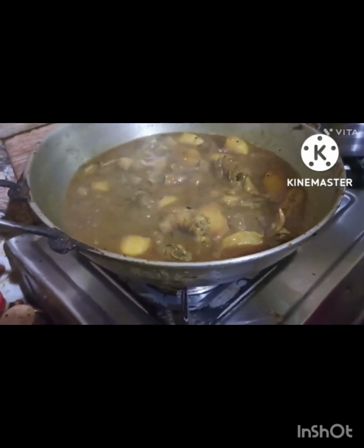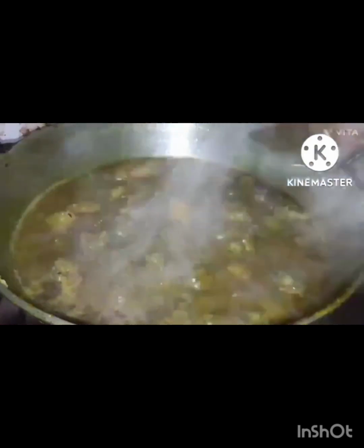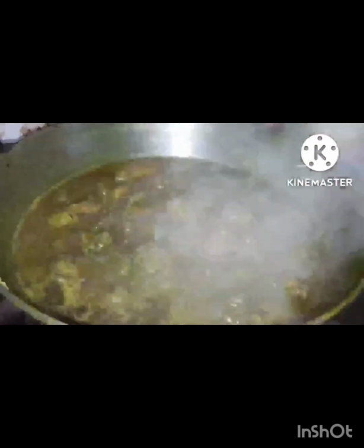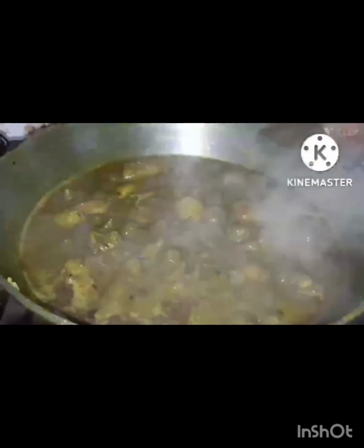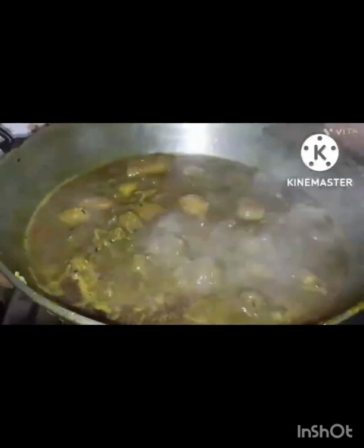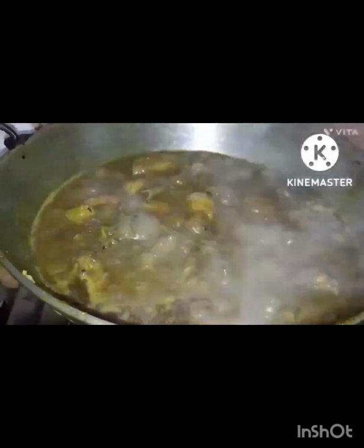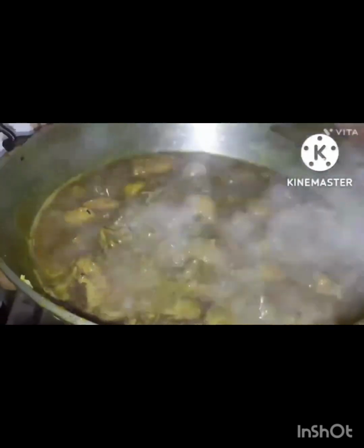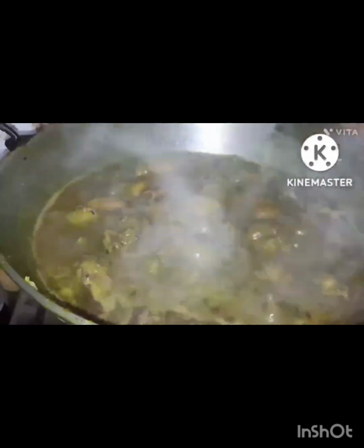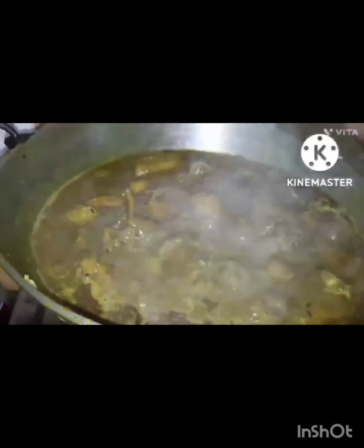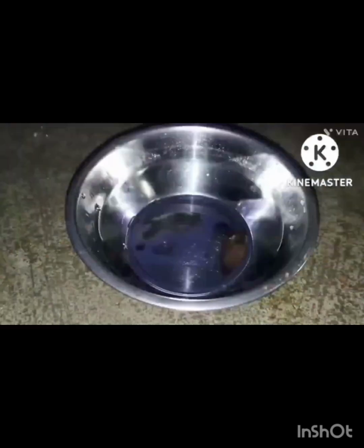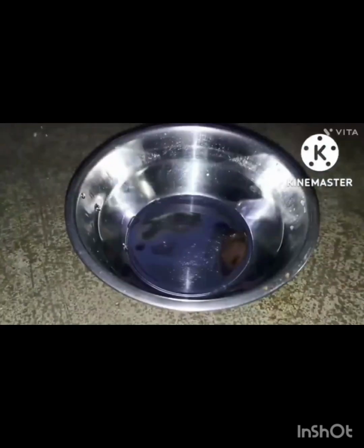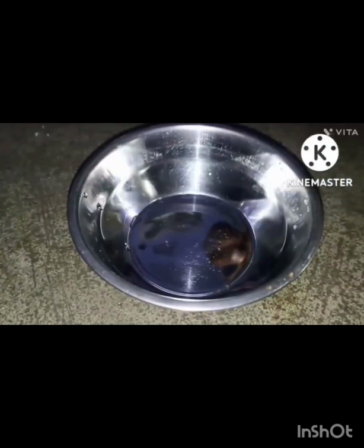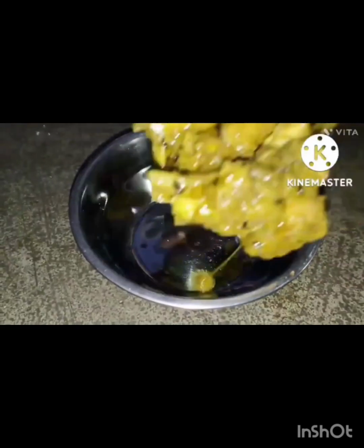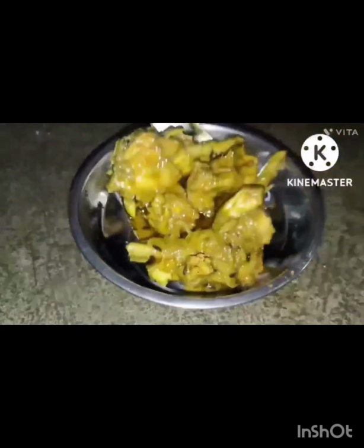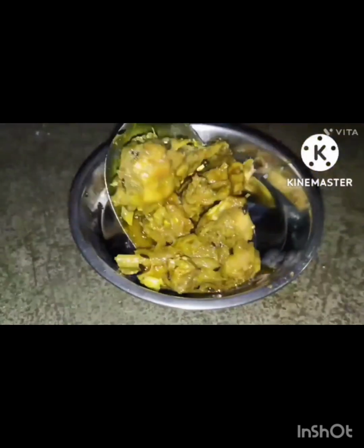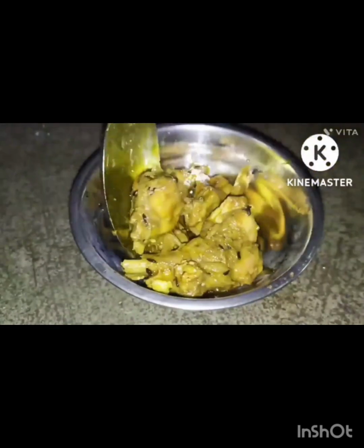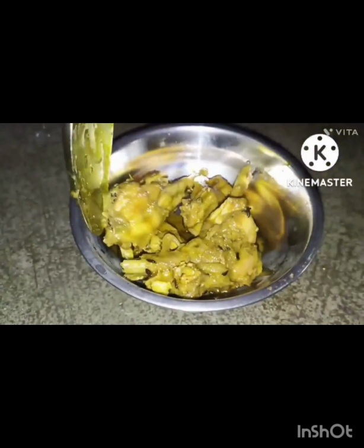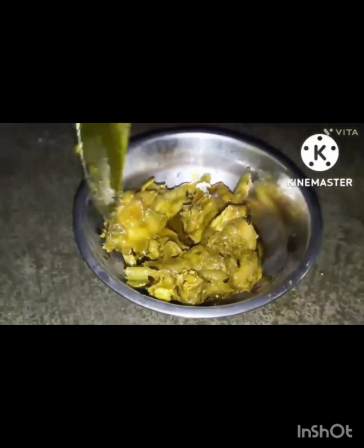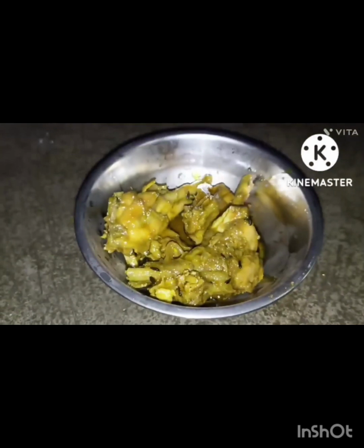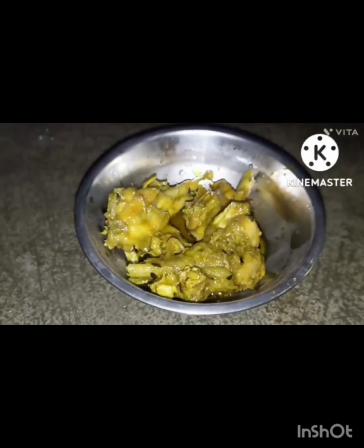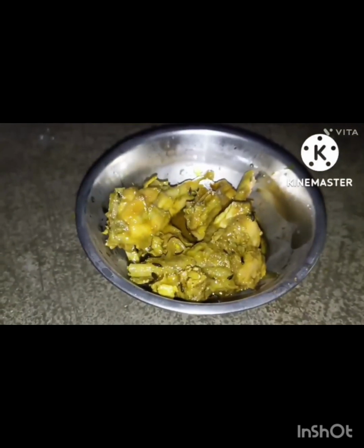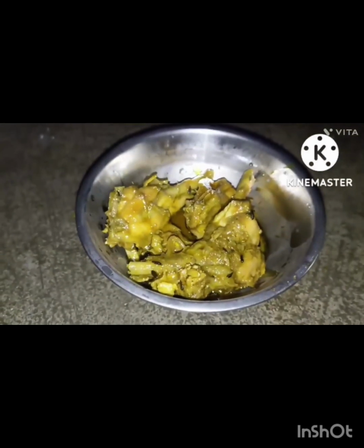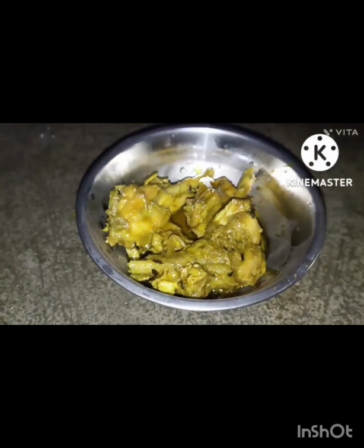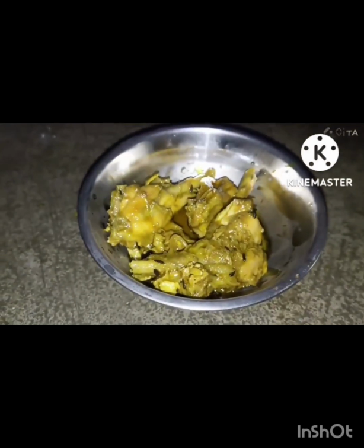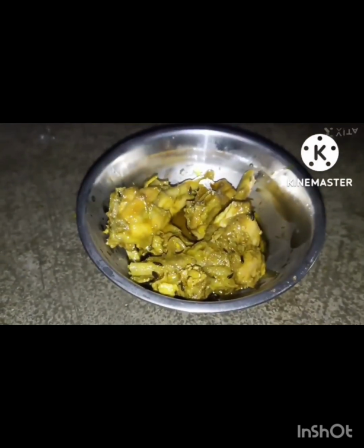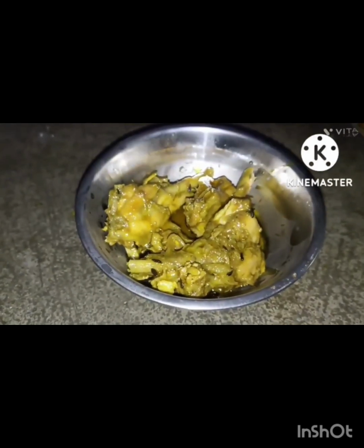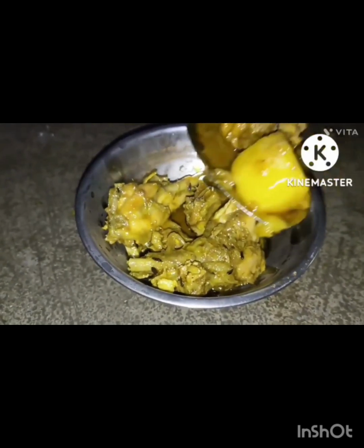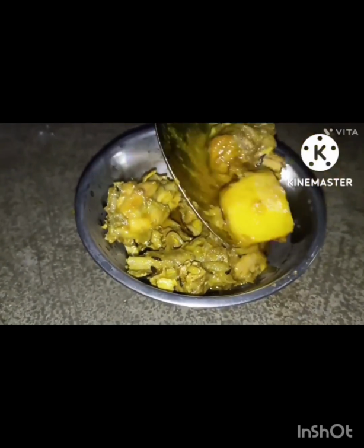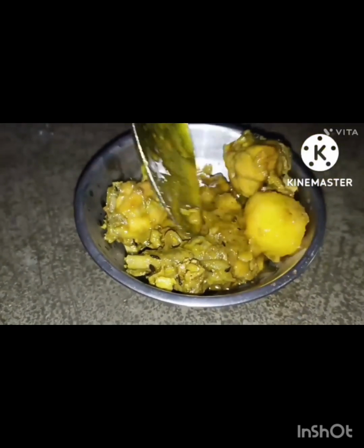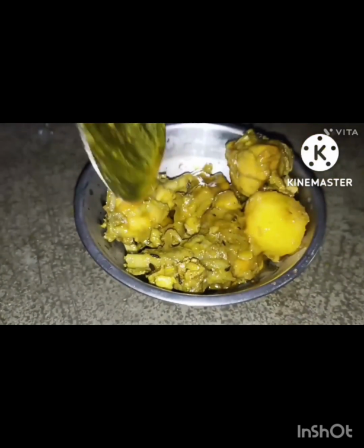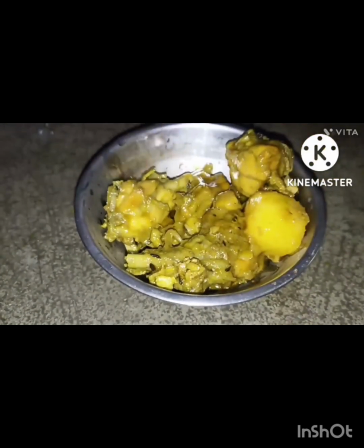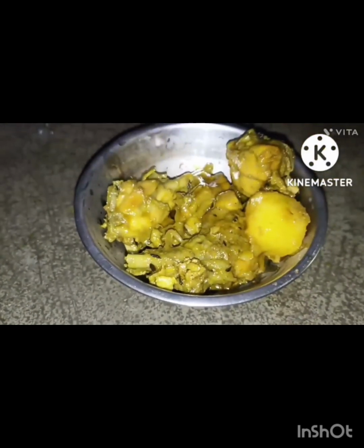I am going to serve the recipe today. If you like the recipe, please comment, like, and share.